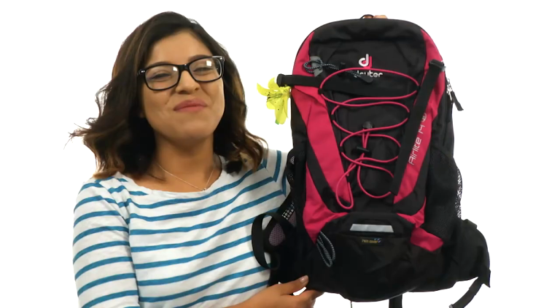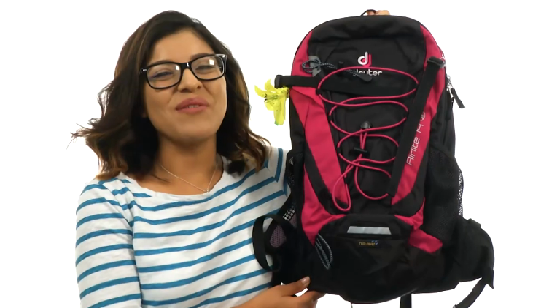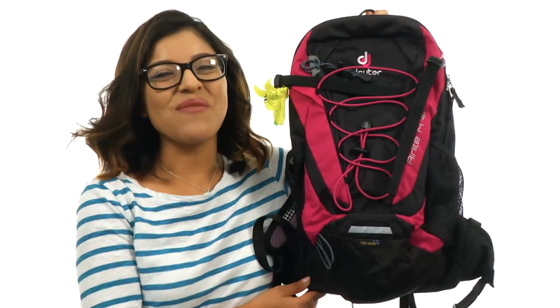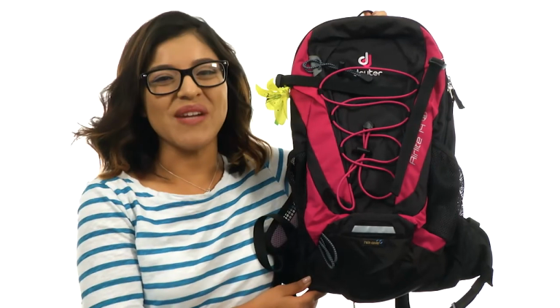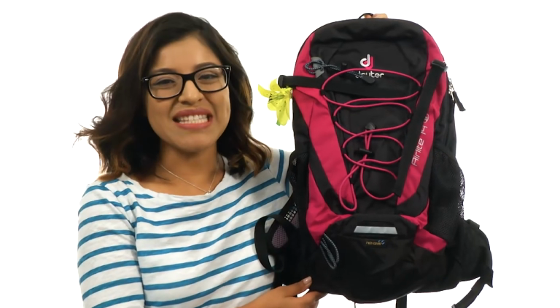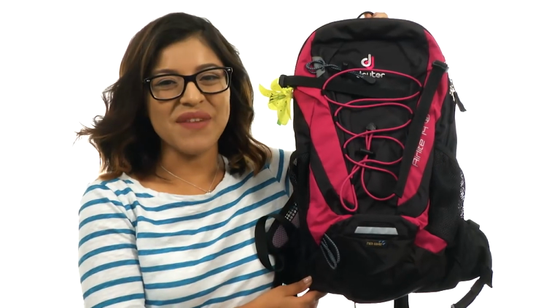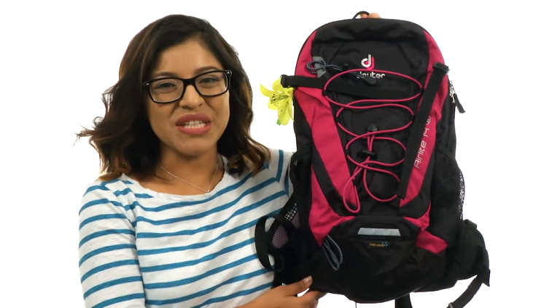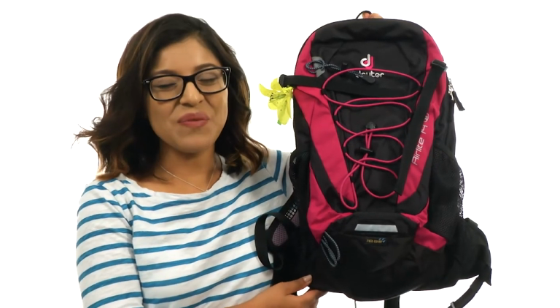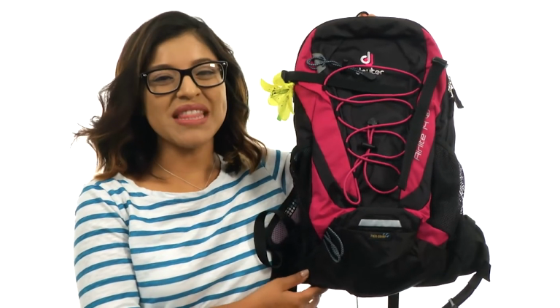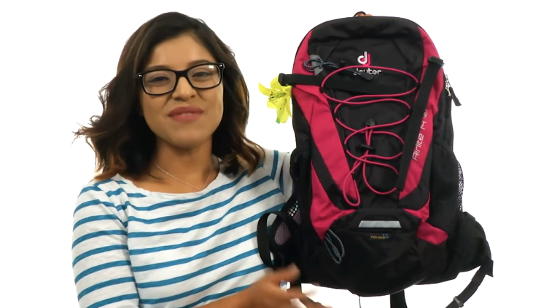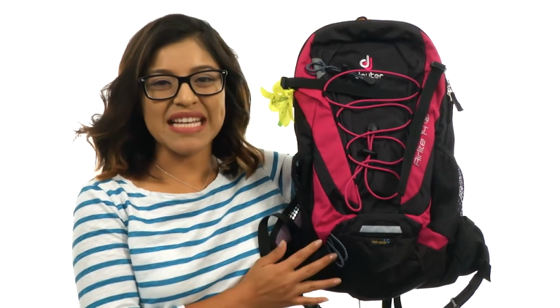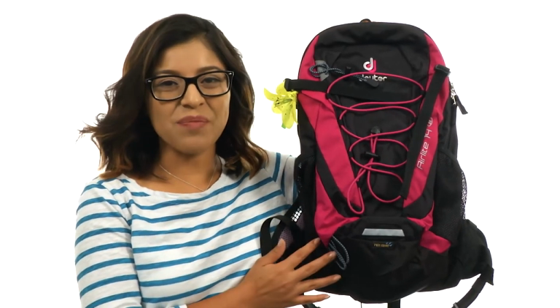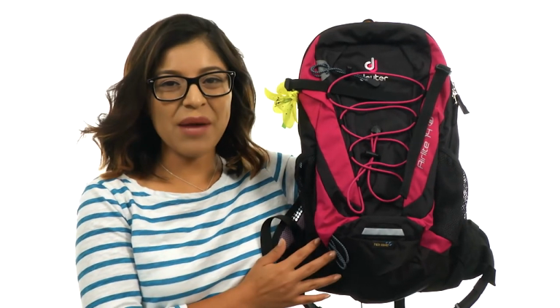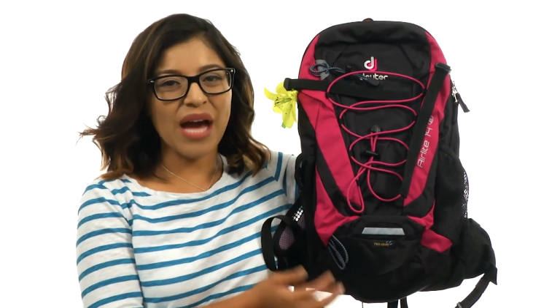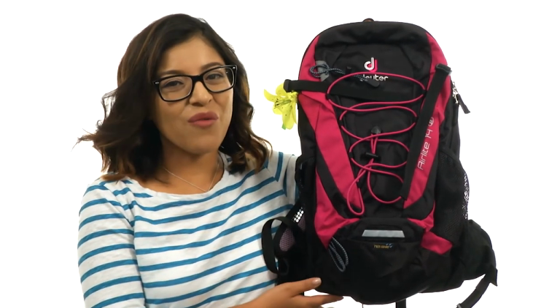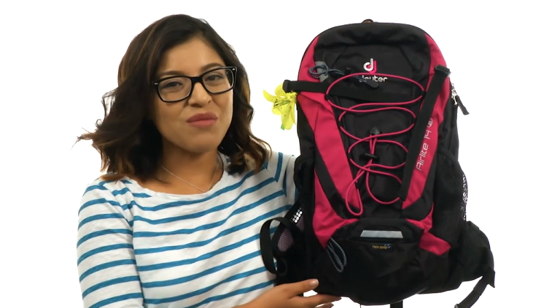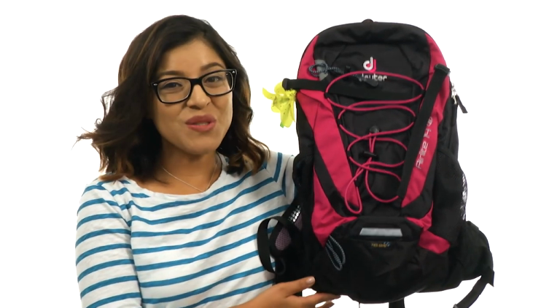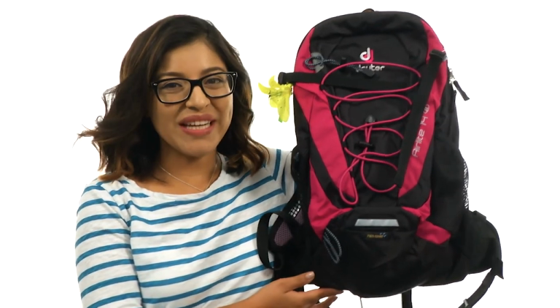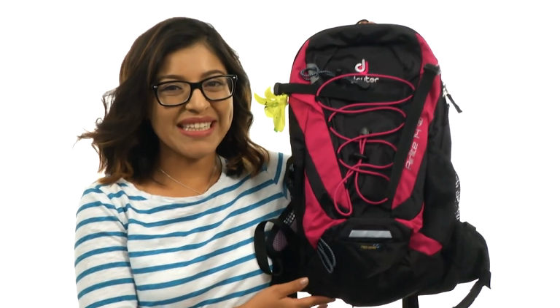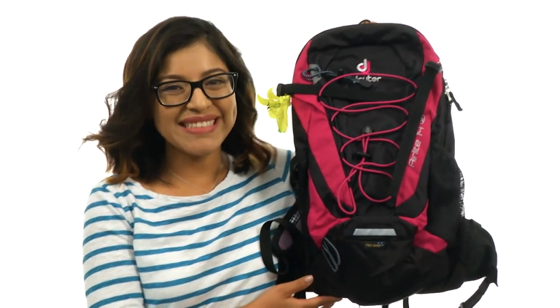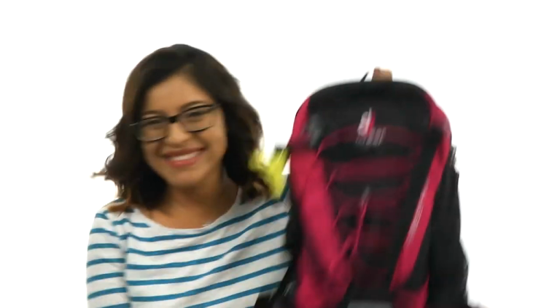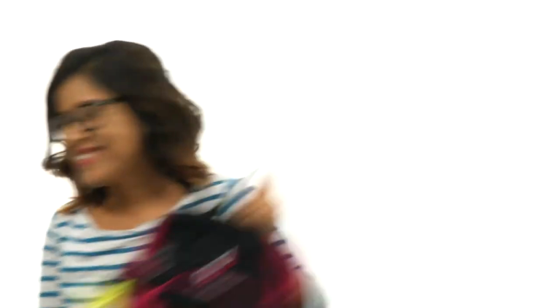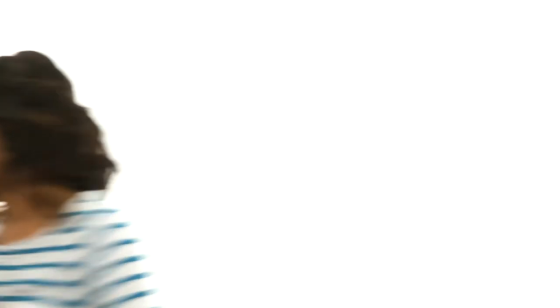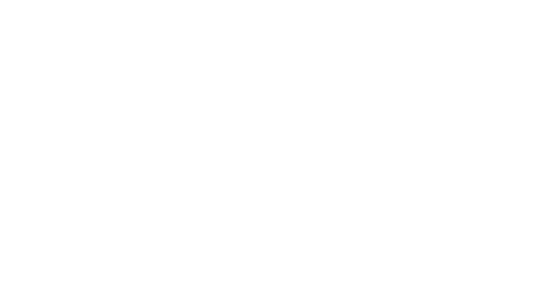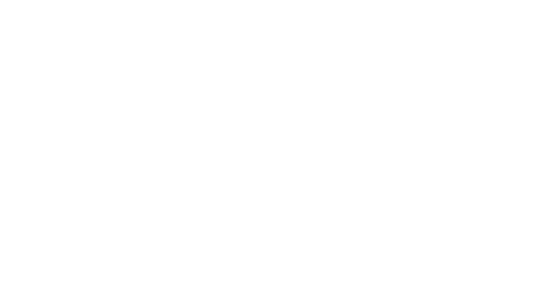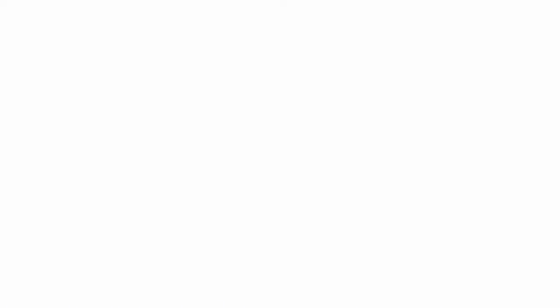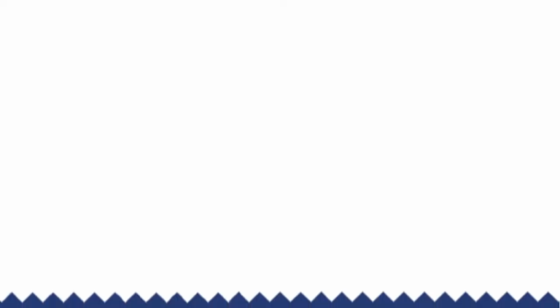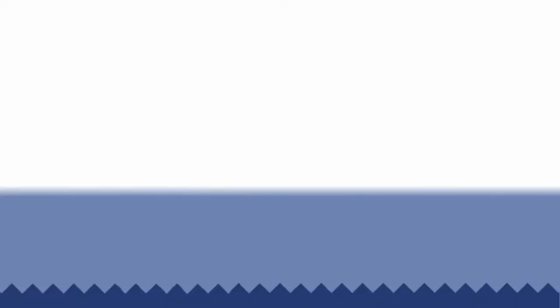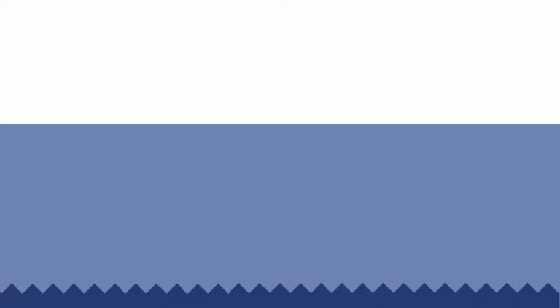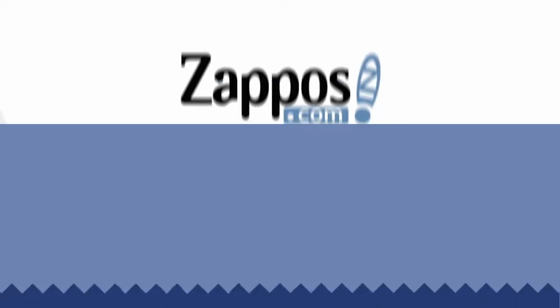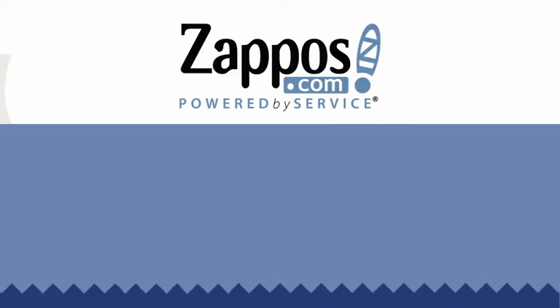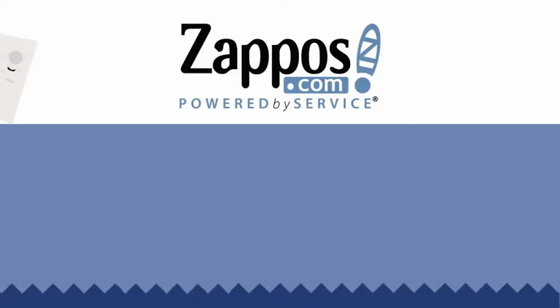Be ready for your next adventure with this fantastic backpack from Deuter. Thank you.